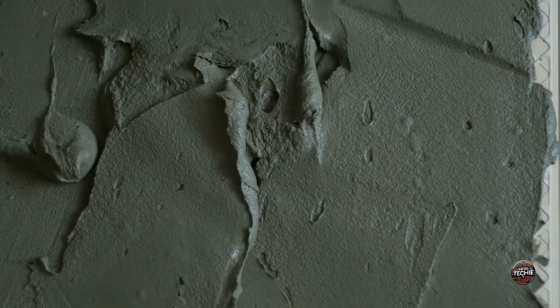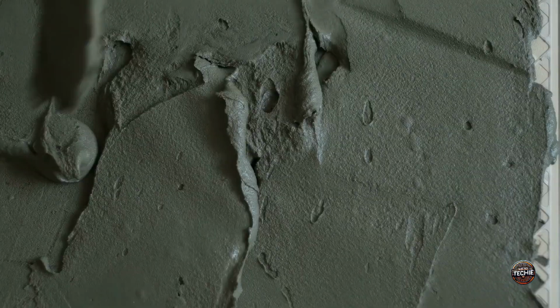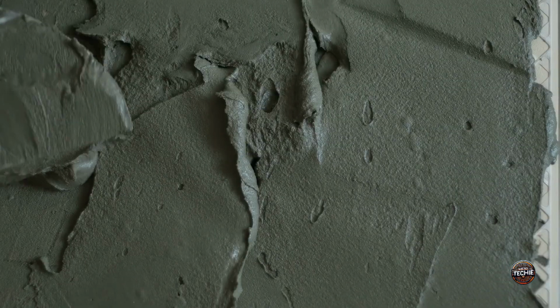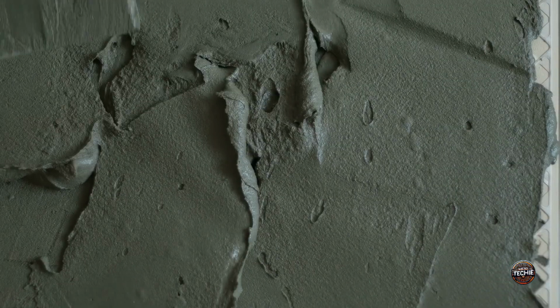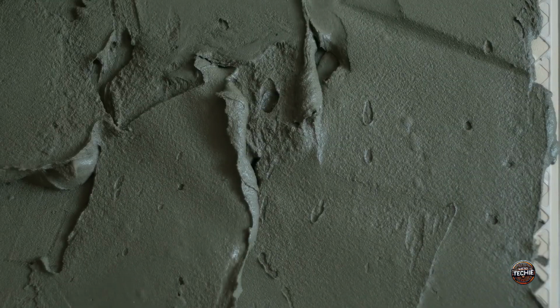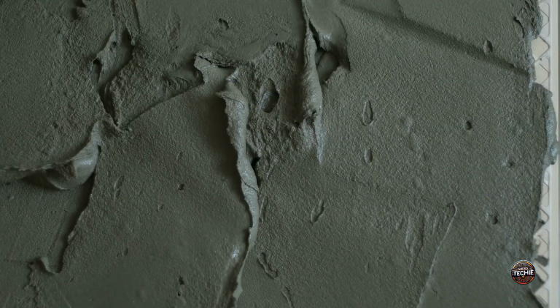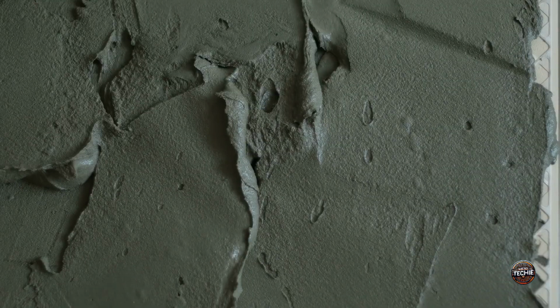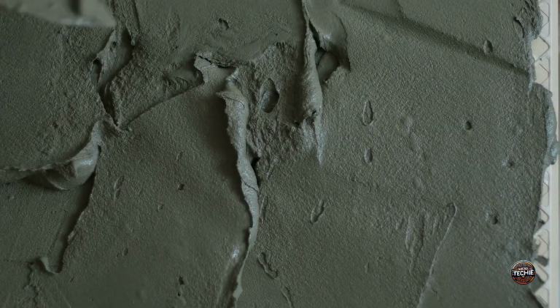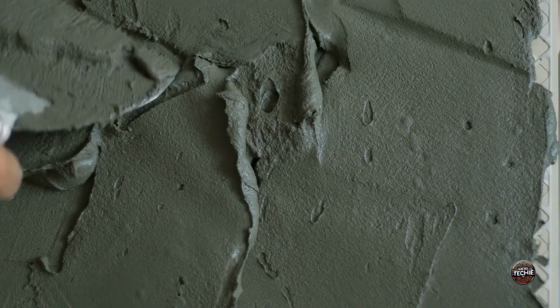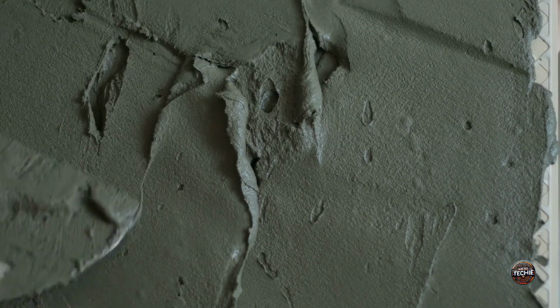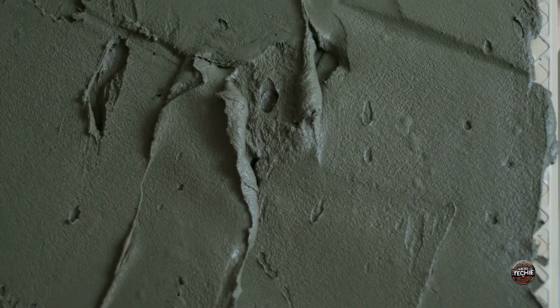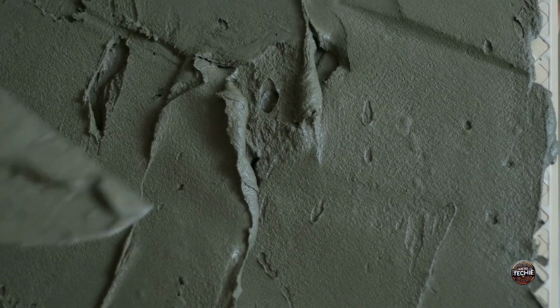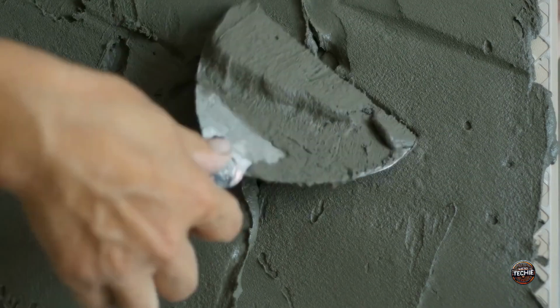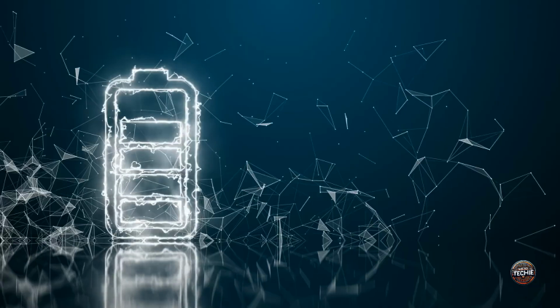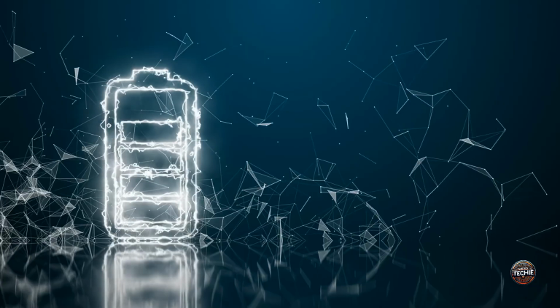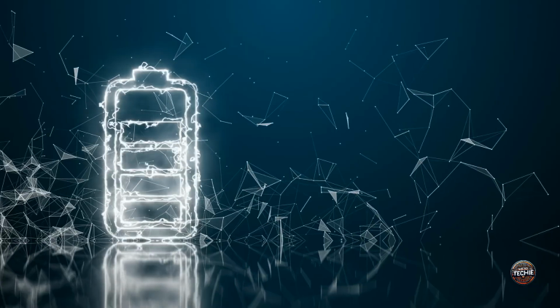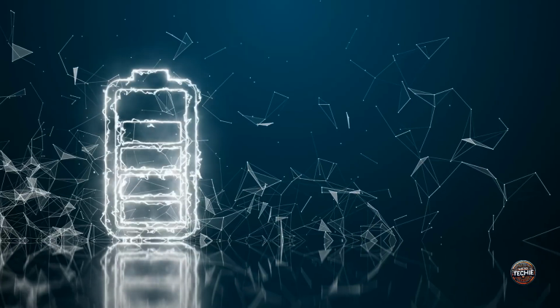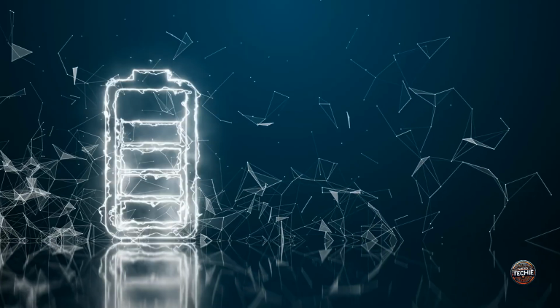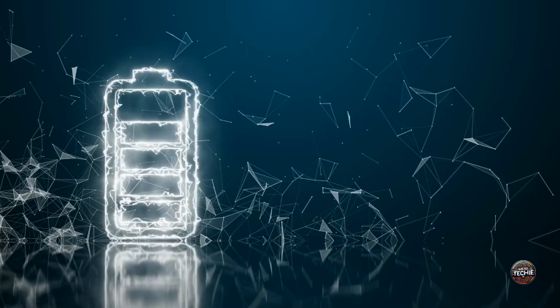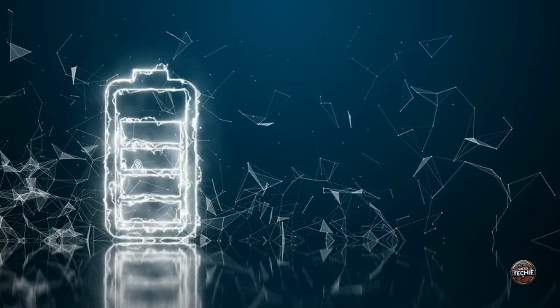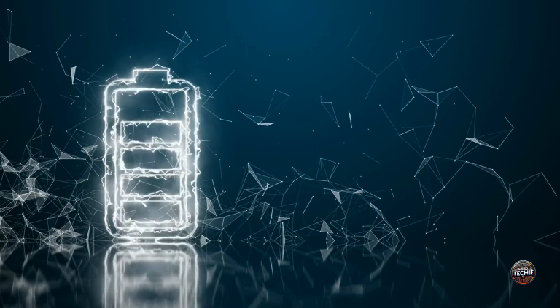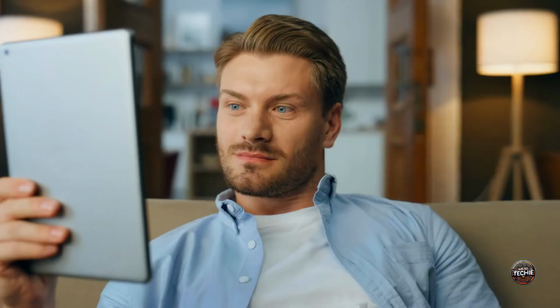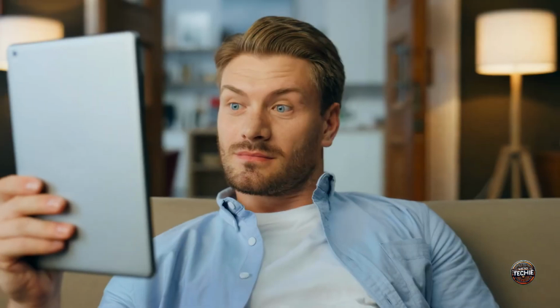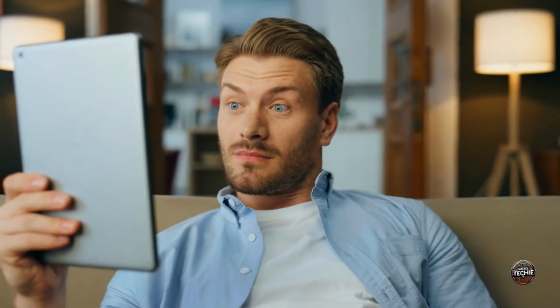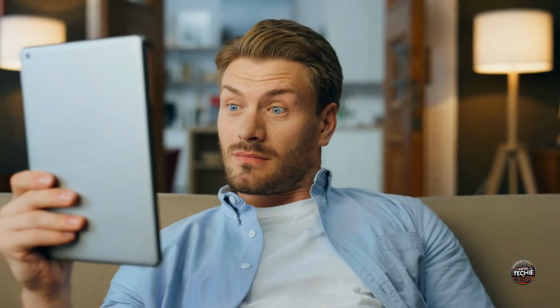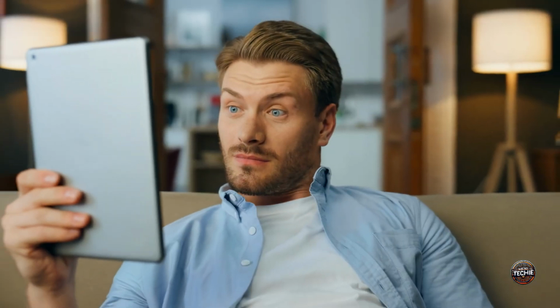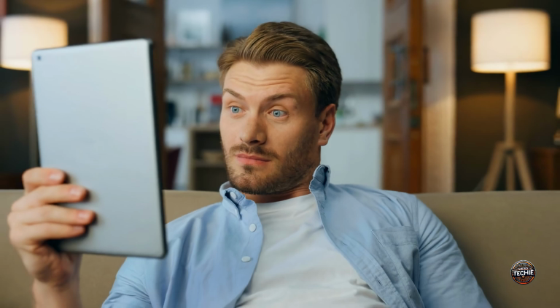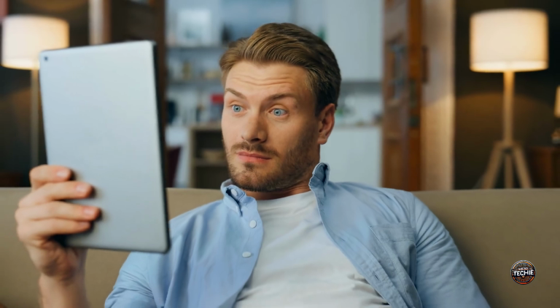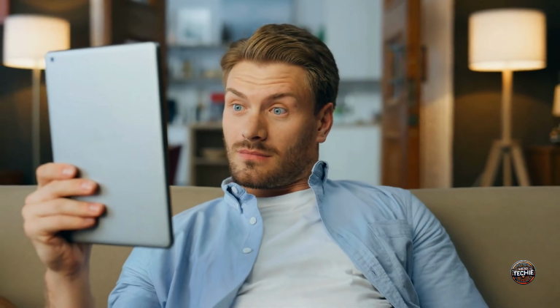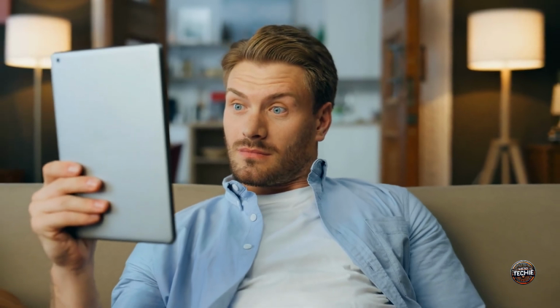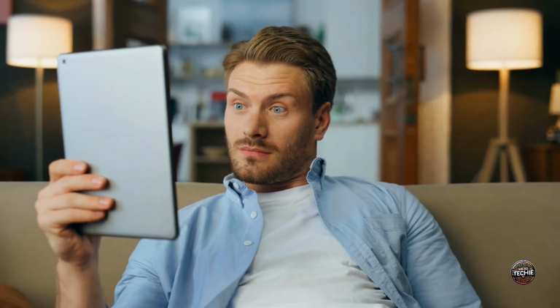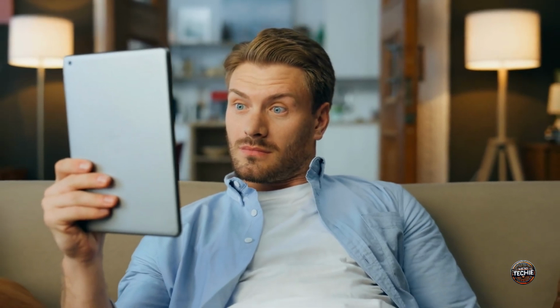Ever thought about how the cement used to build your home could turn it into a huge battery? Crazy, right? But it's actually happening.